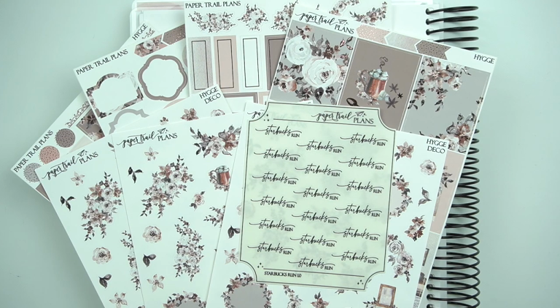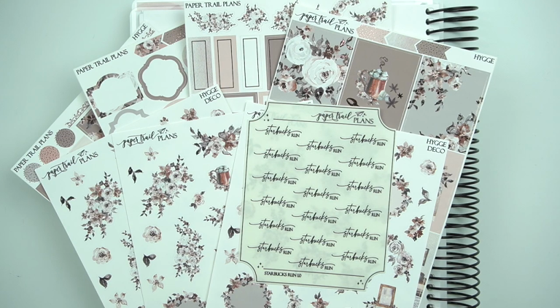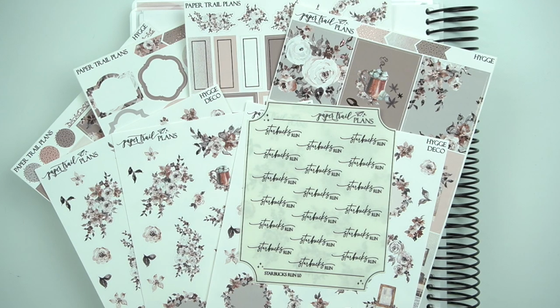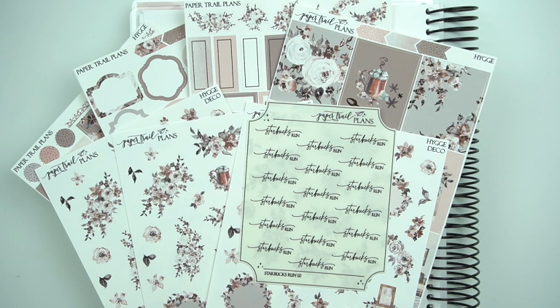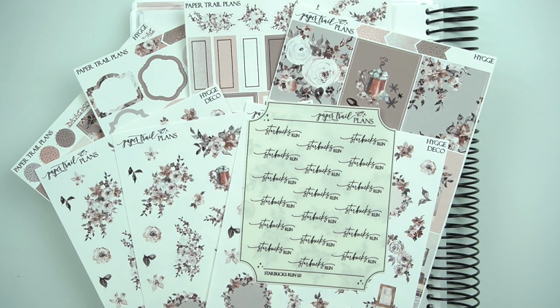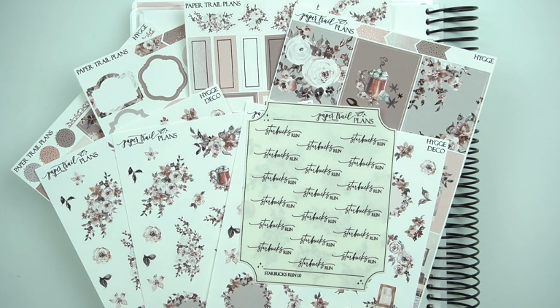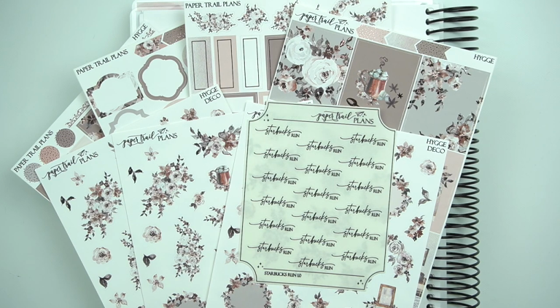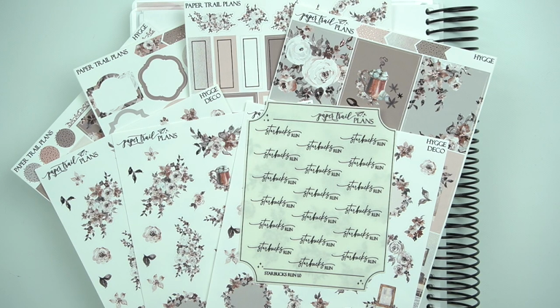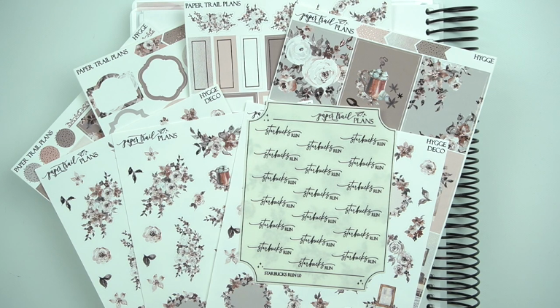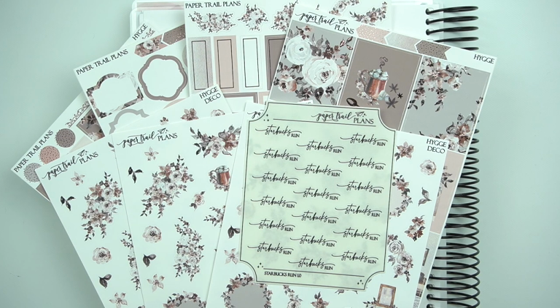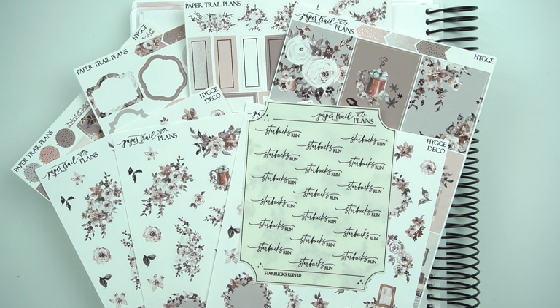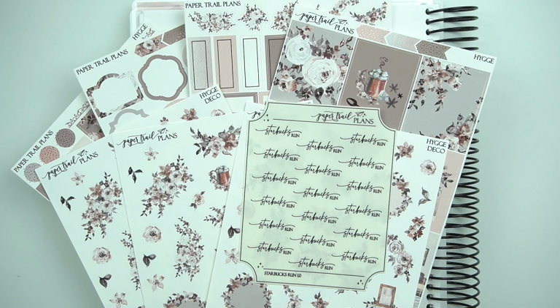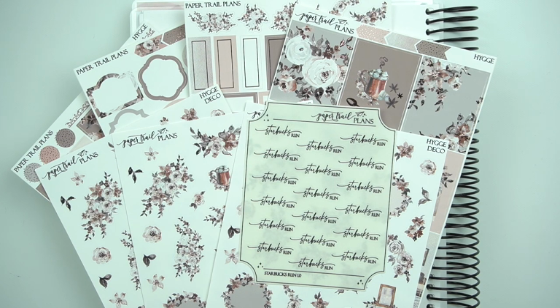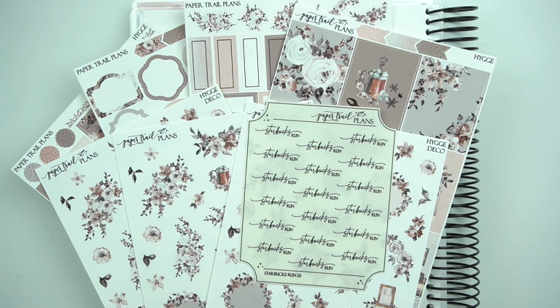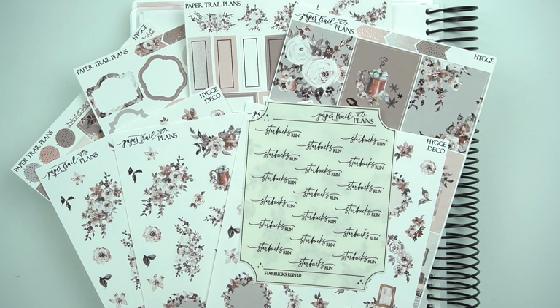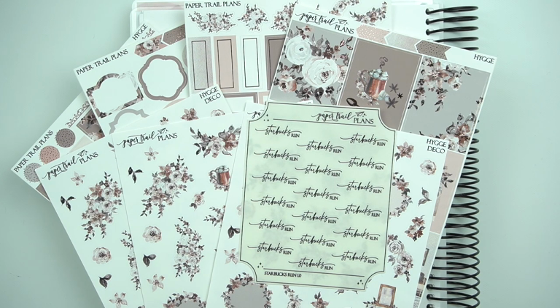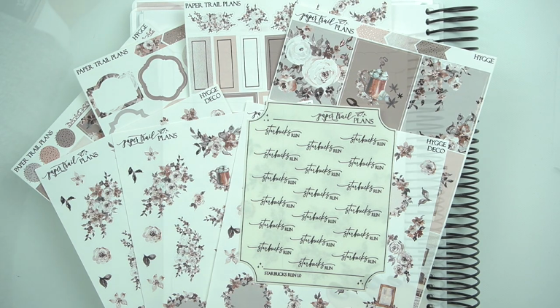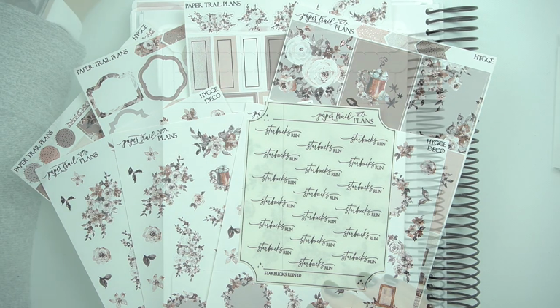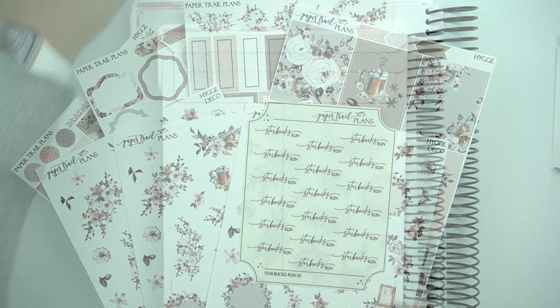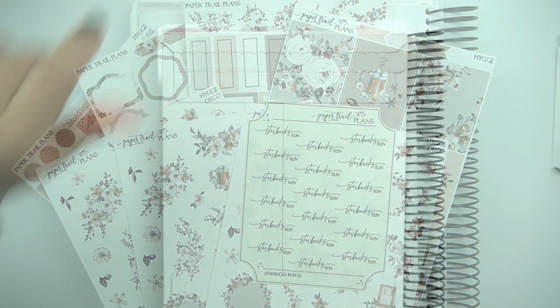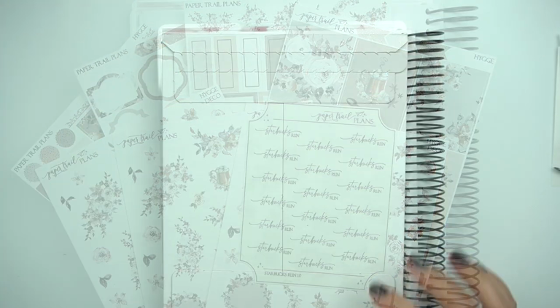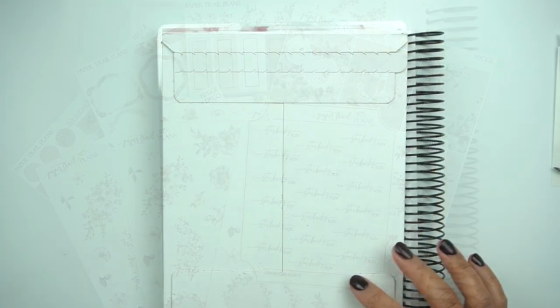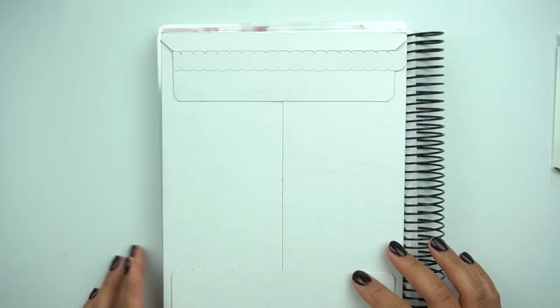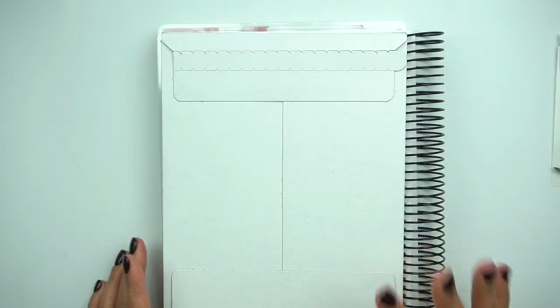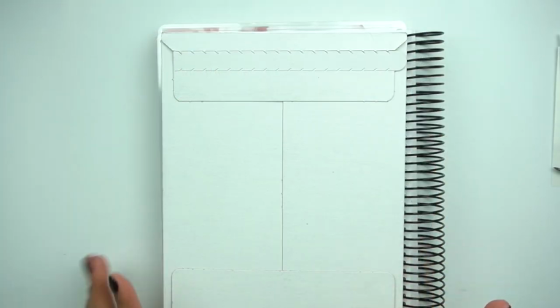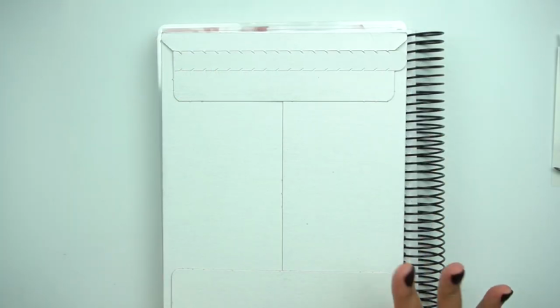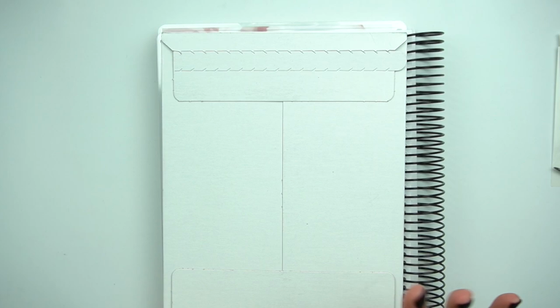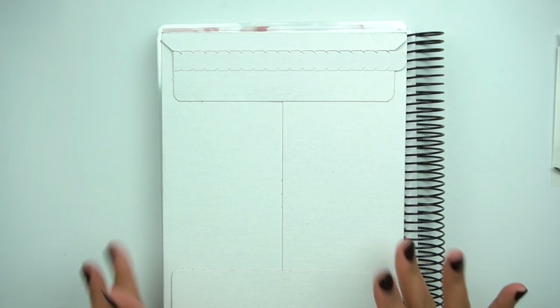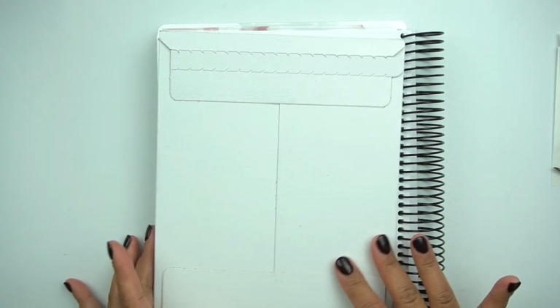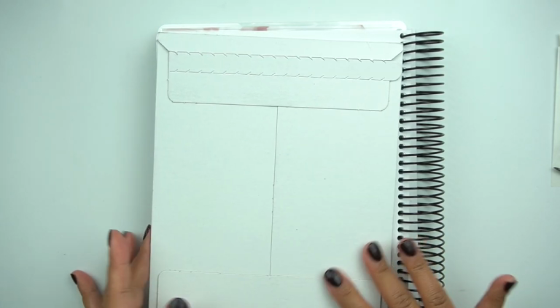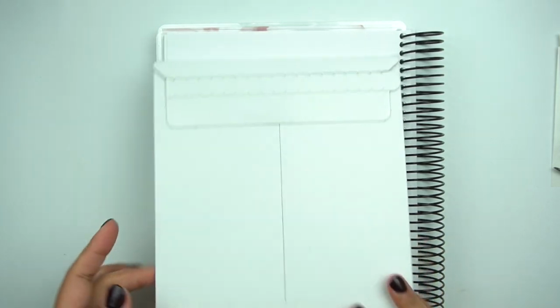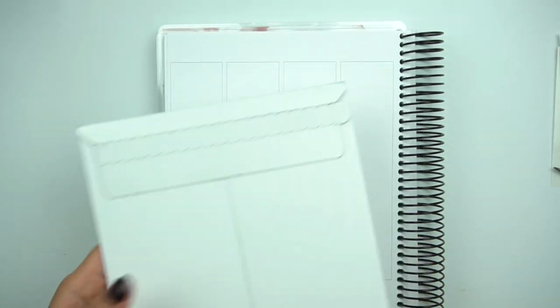My code with her is Rachel15 to save 15% off. So next I have Two Little Bees.